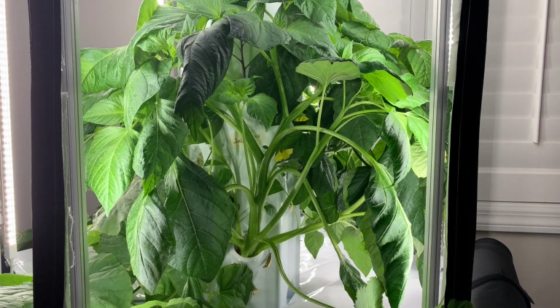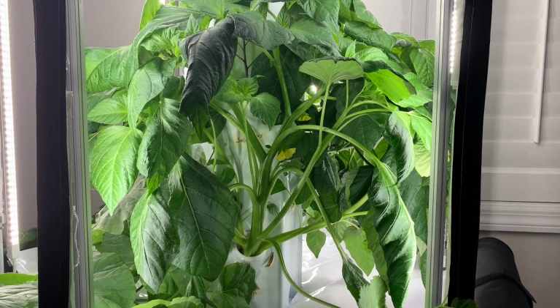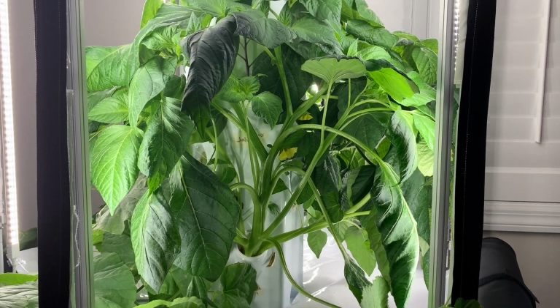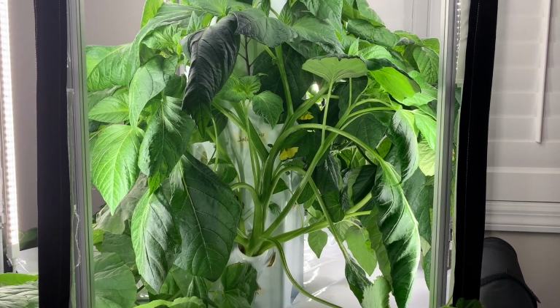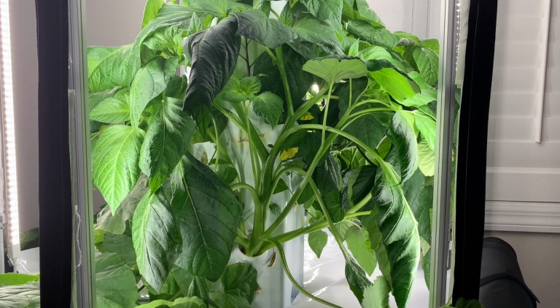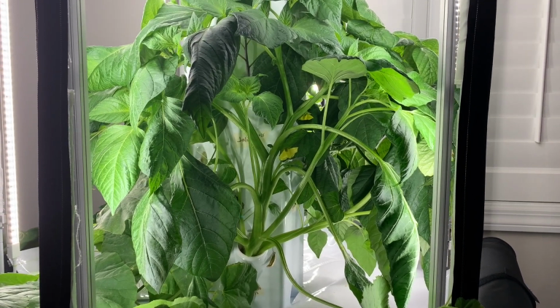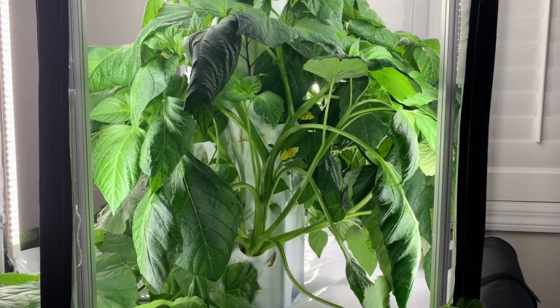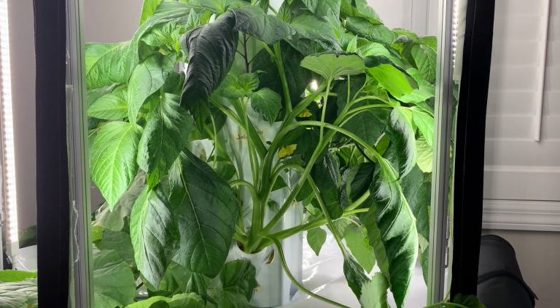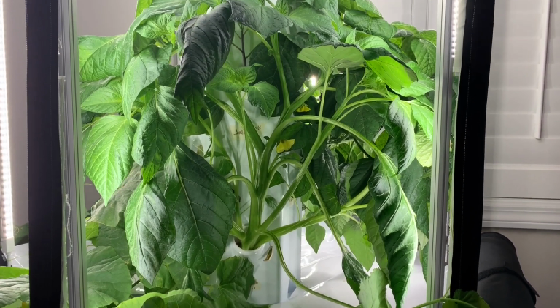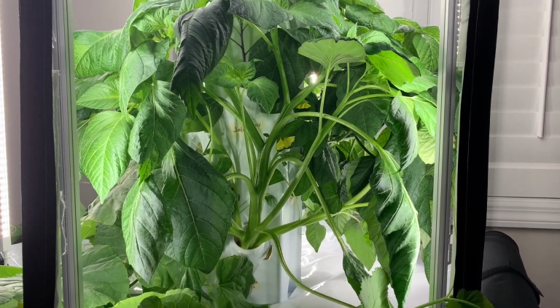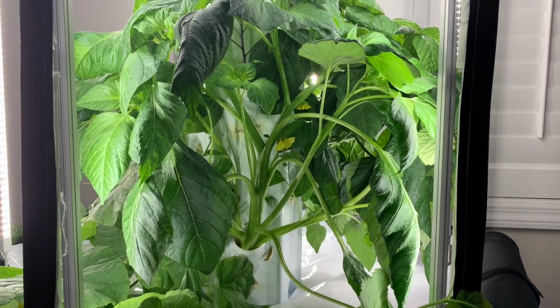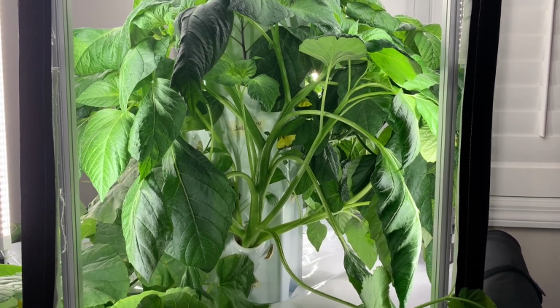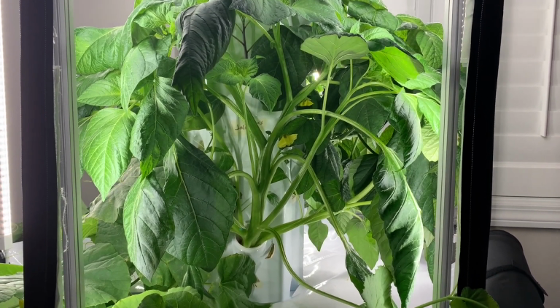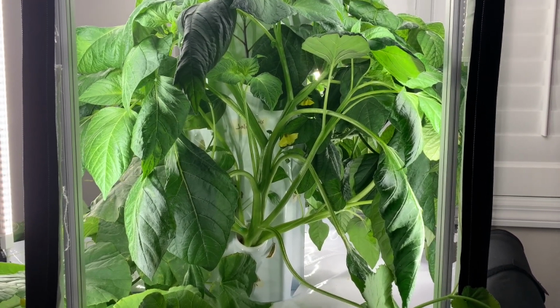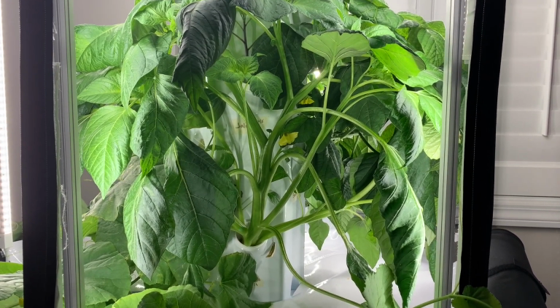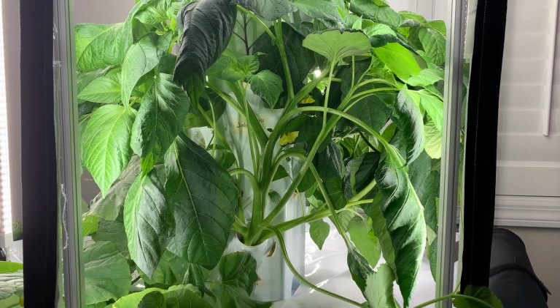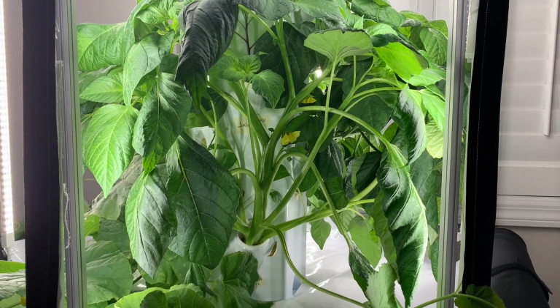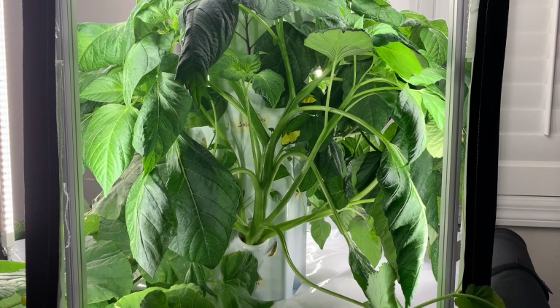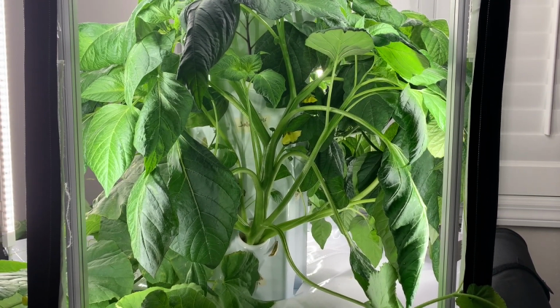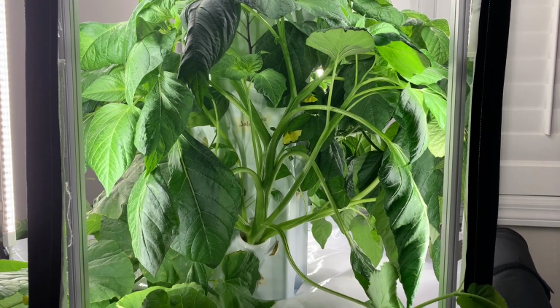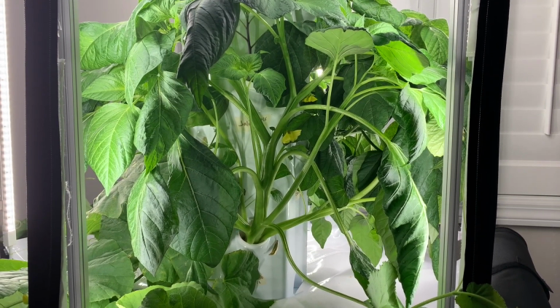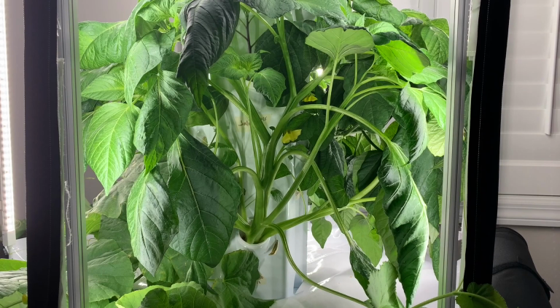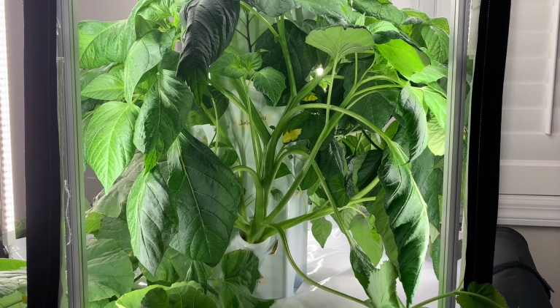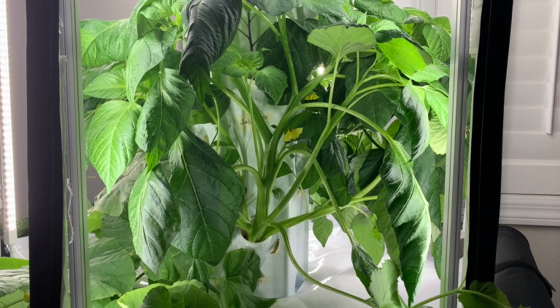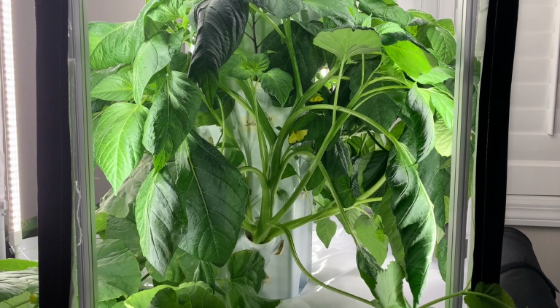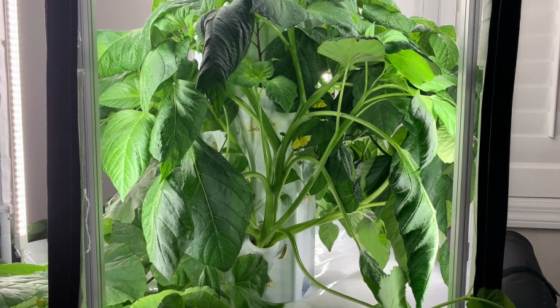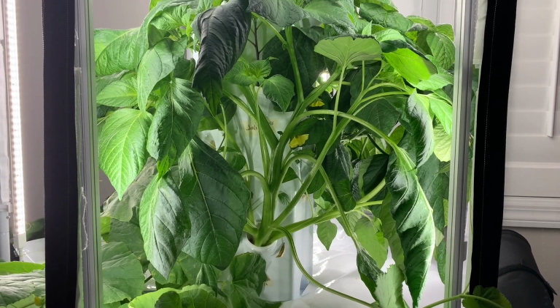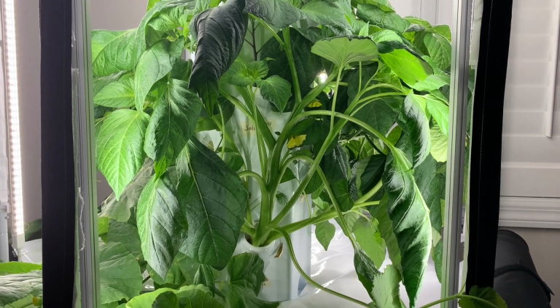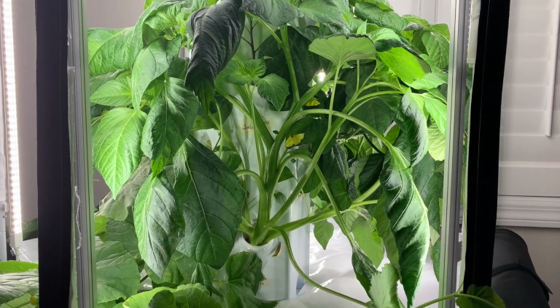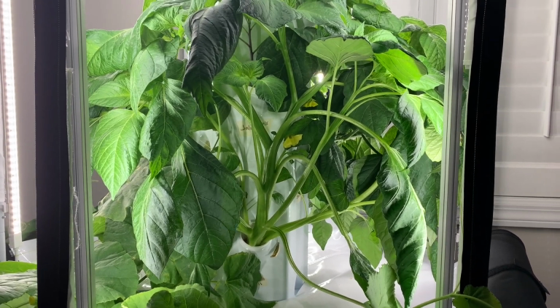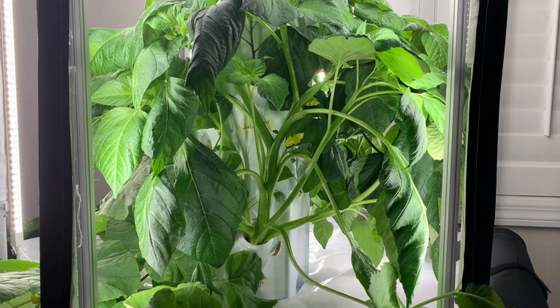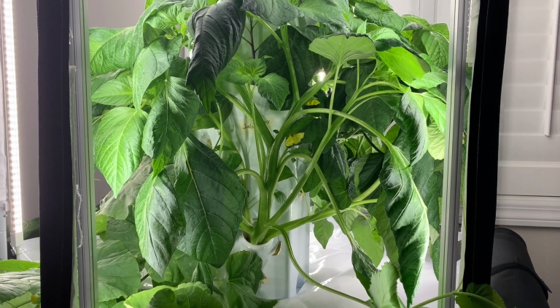So lesson learned — next time I try tomatillos, I will be planting at least two plants to cross-pollinate with one another.